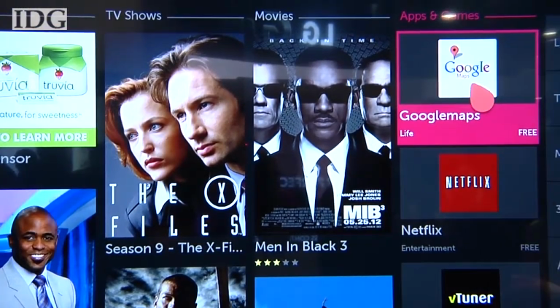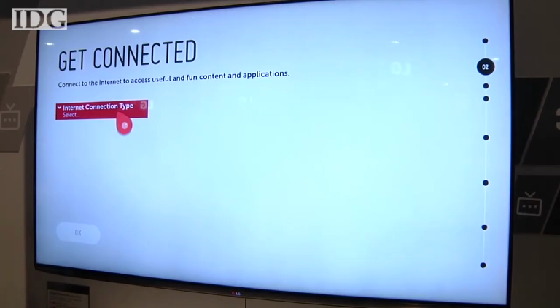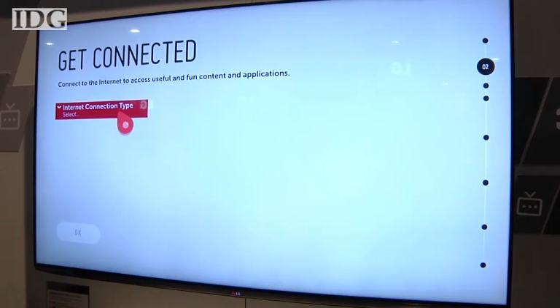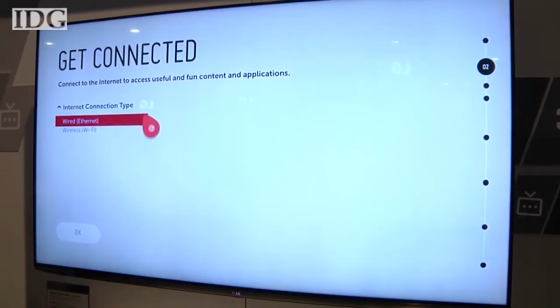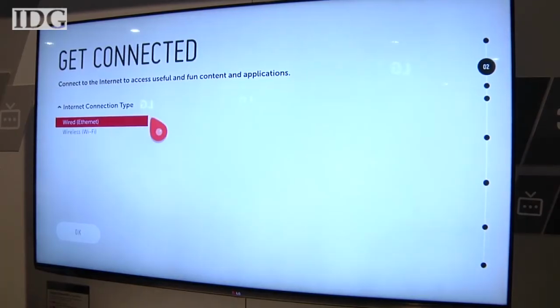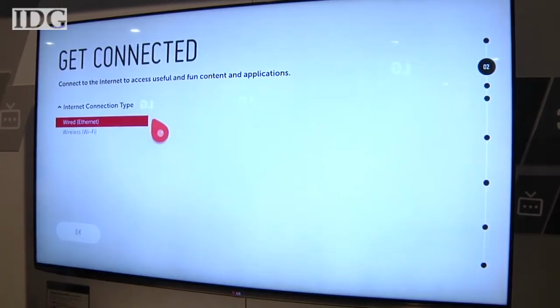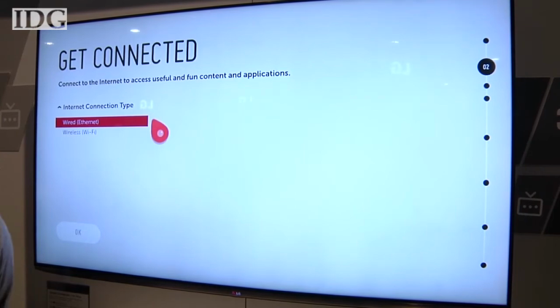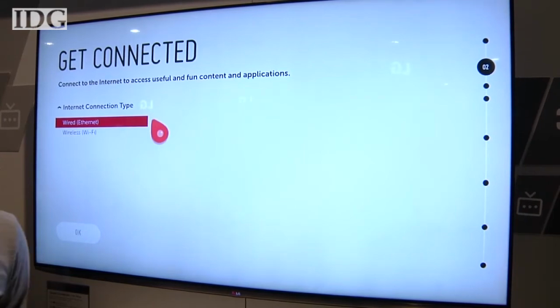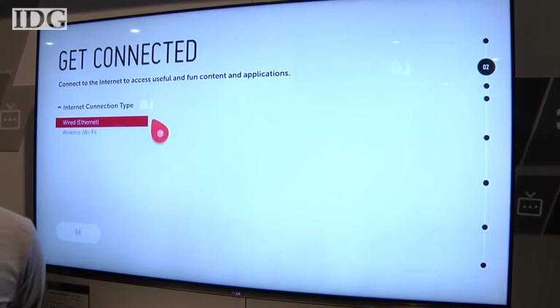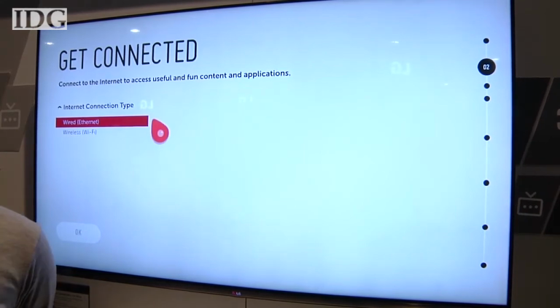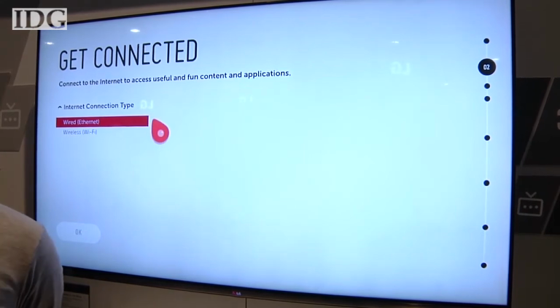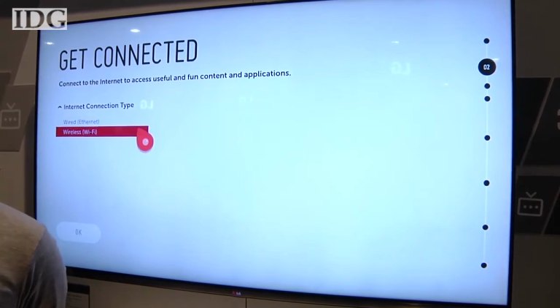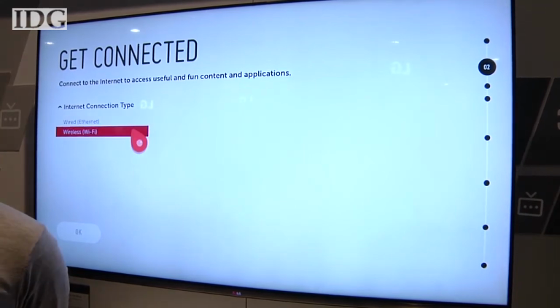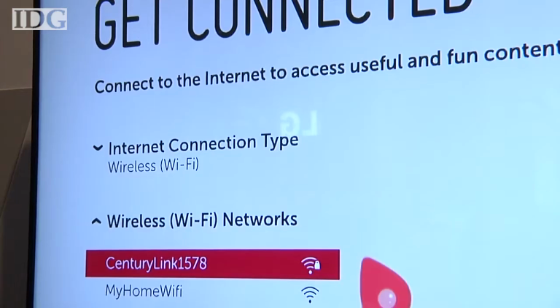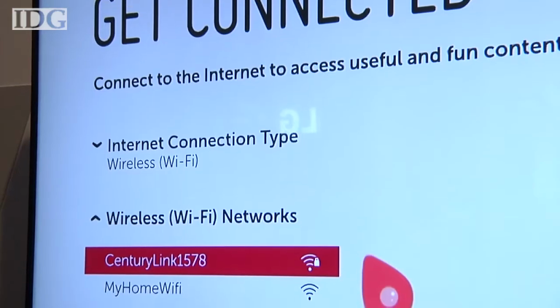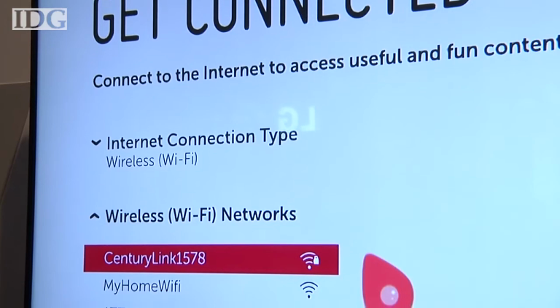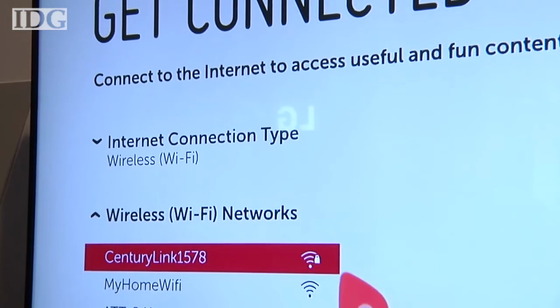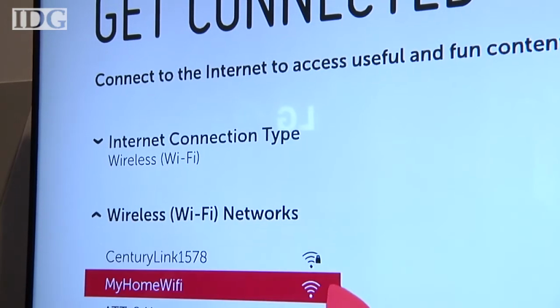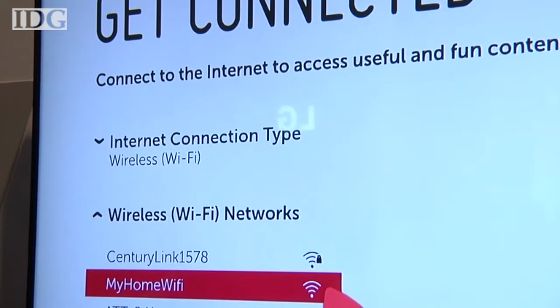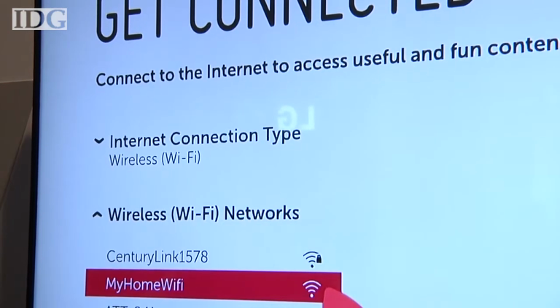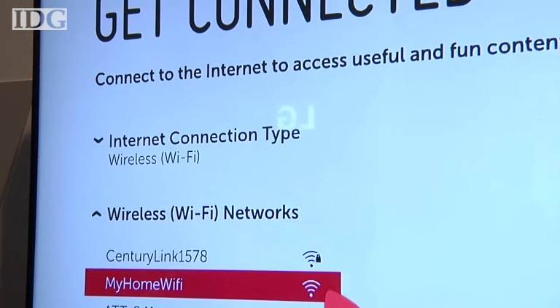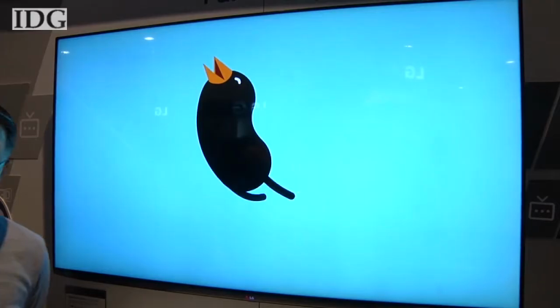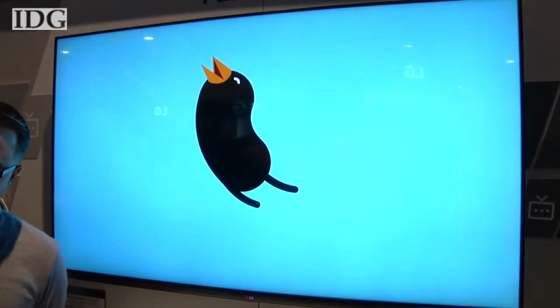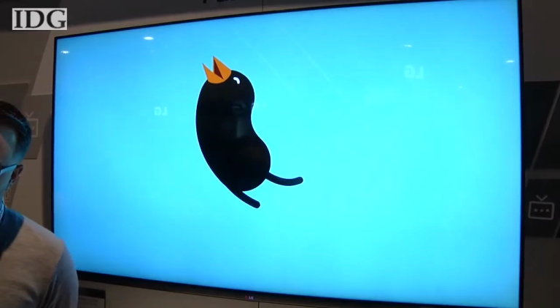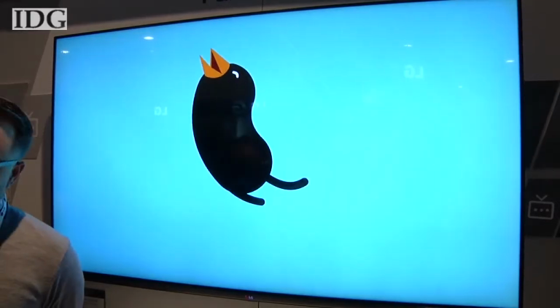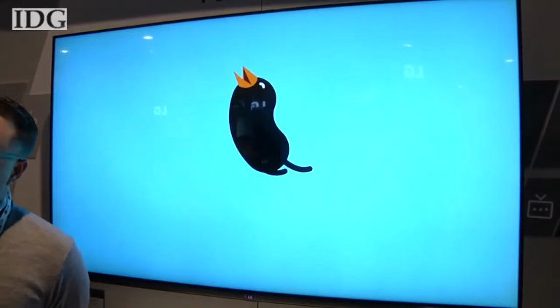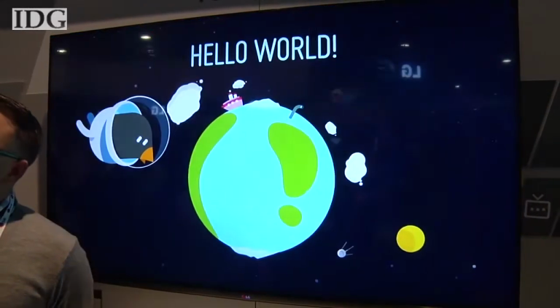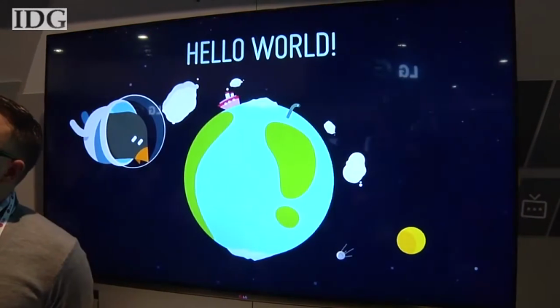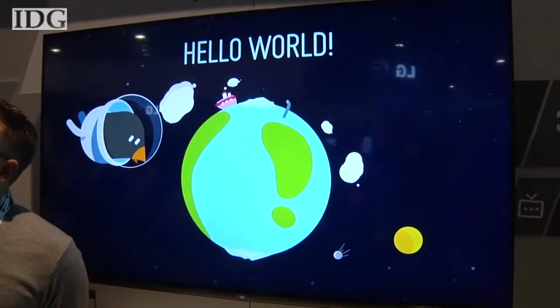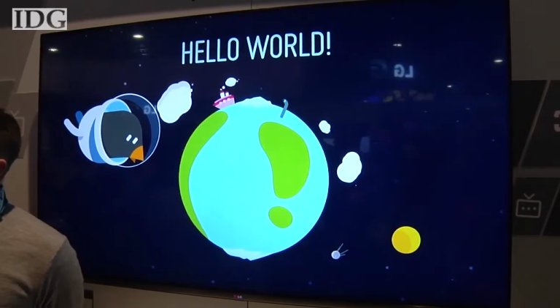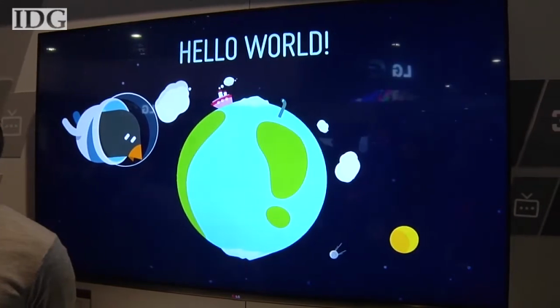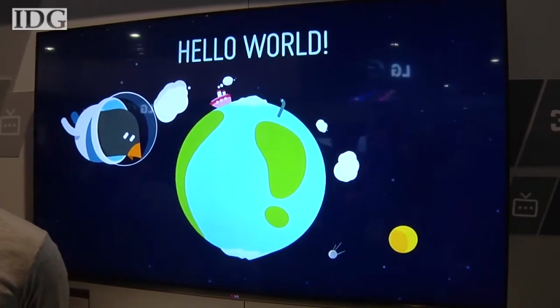Setting up the TV is supposed to be easy as well. LG created what it calls a bean bird to walk new users through the setup process.